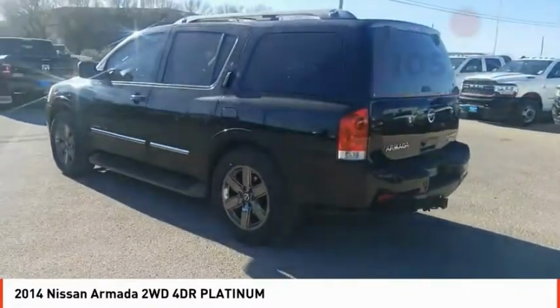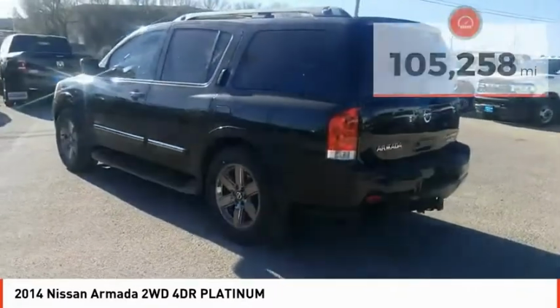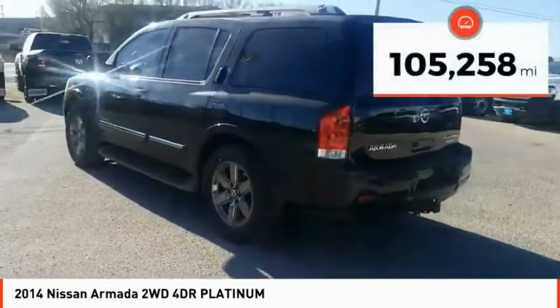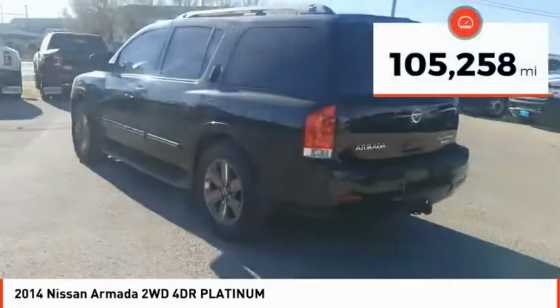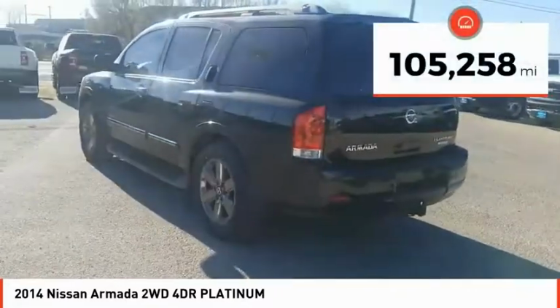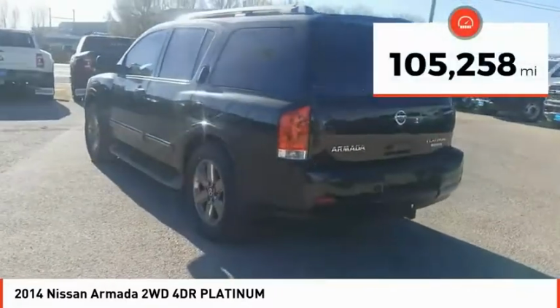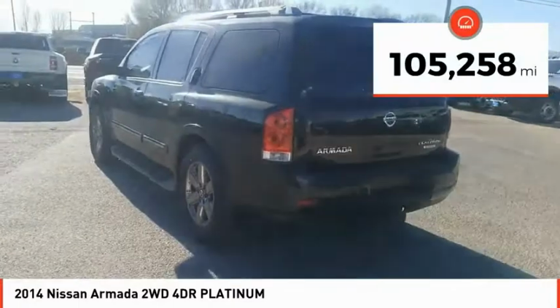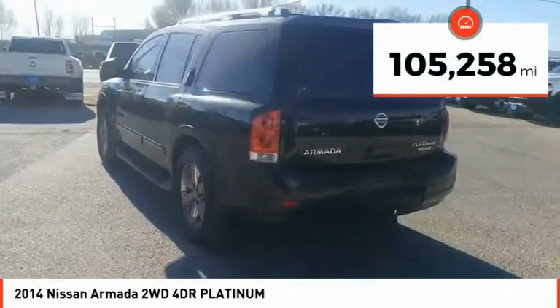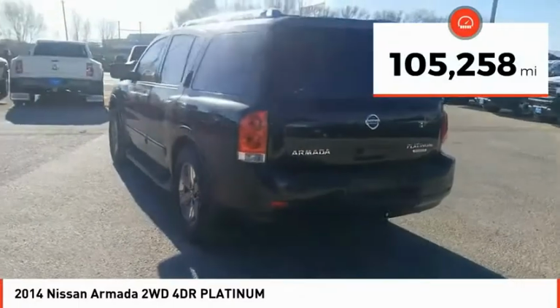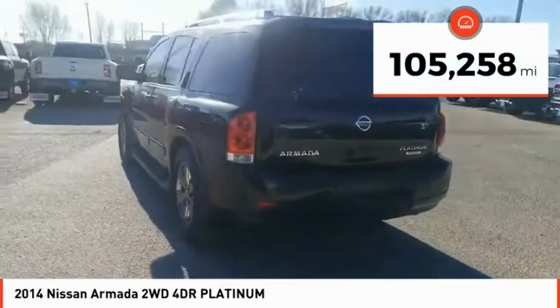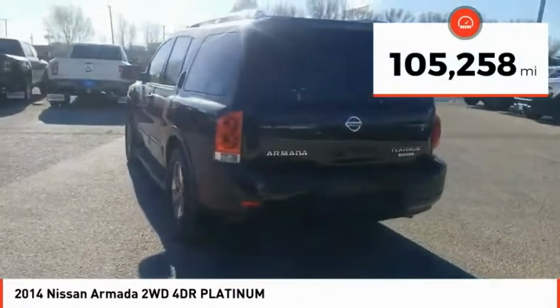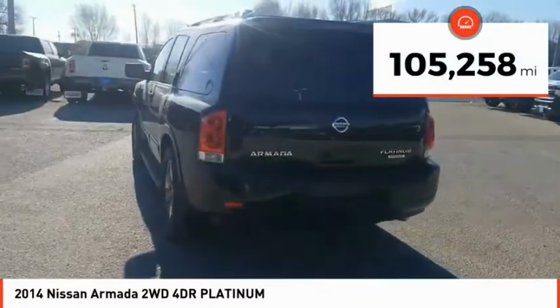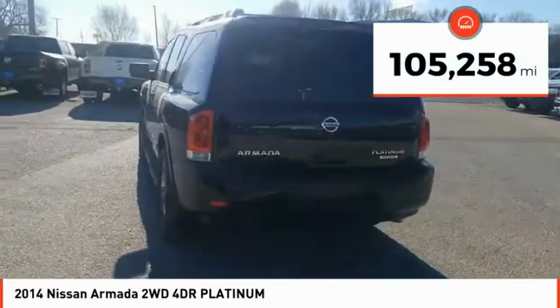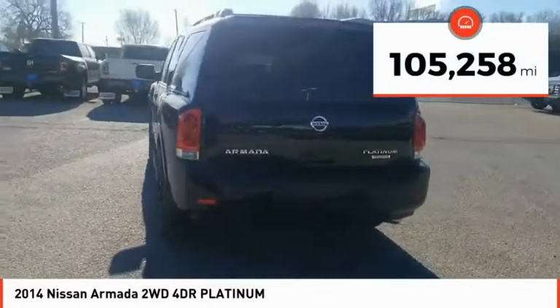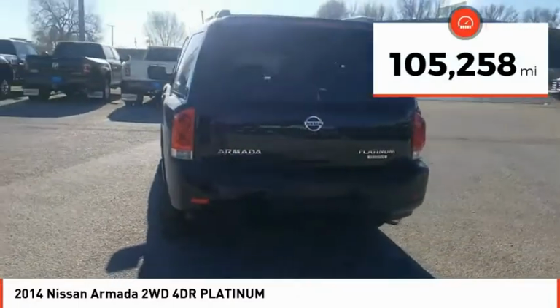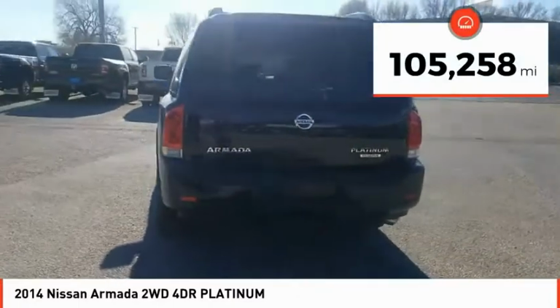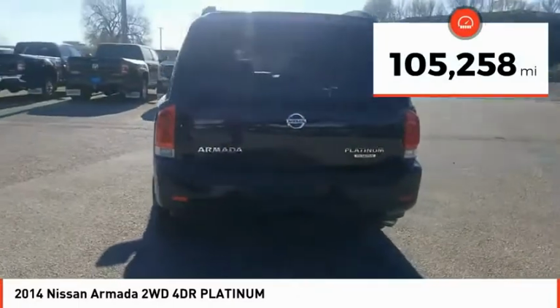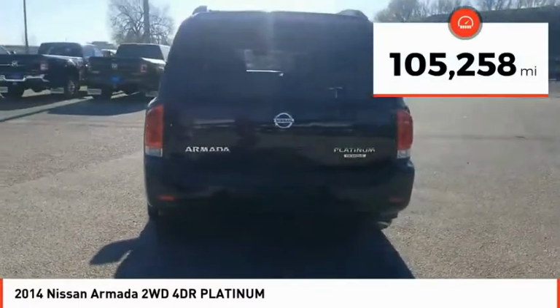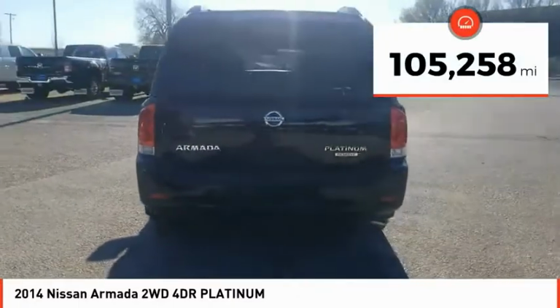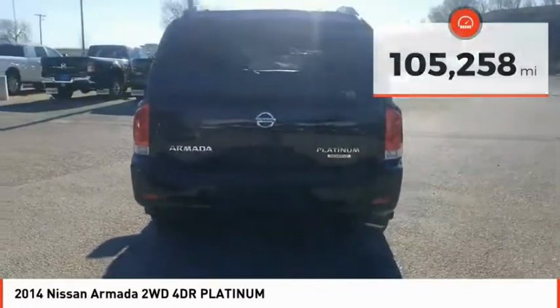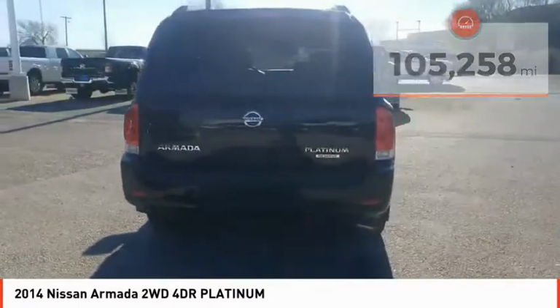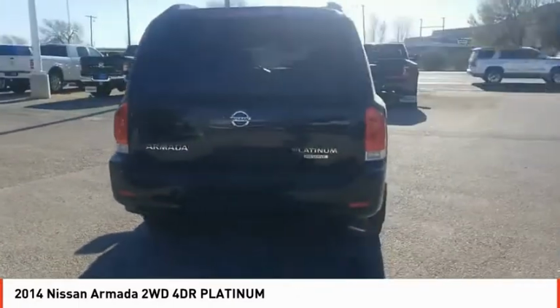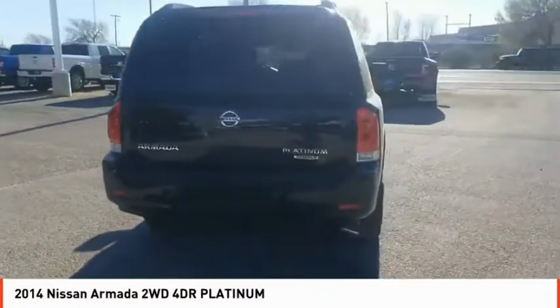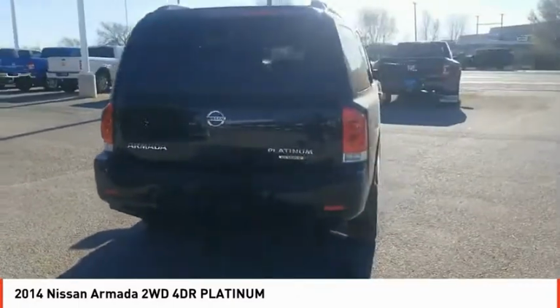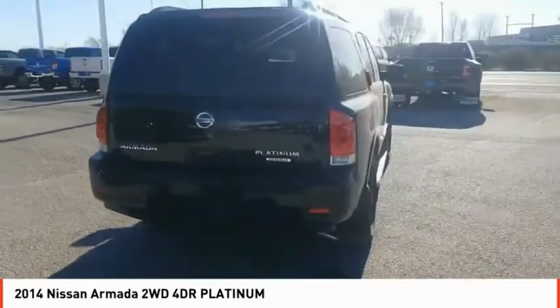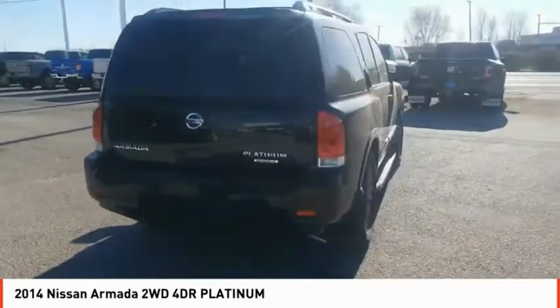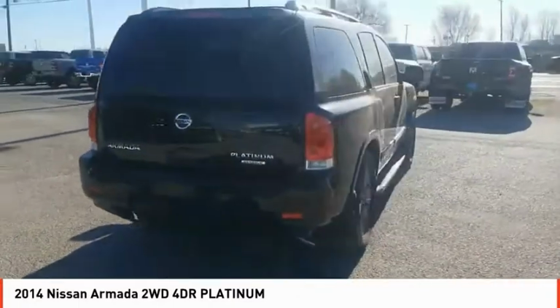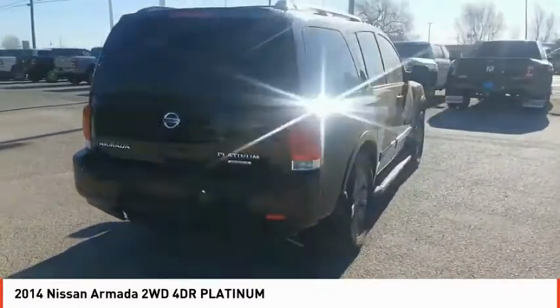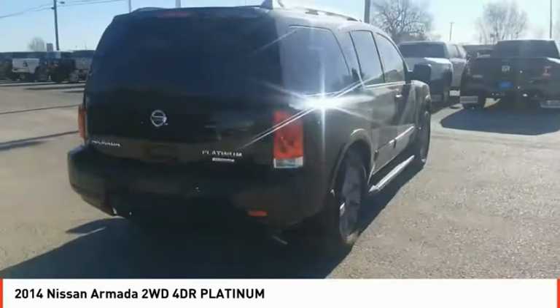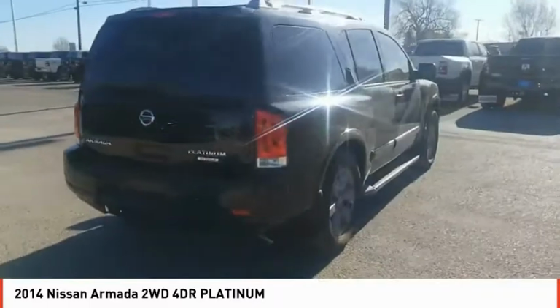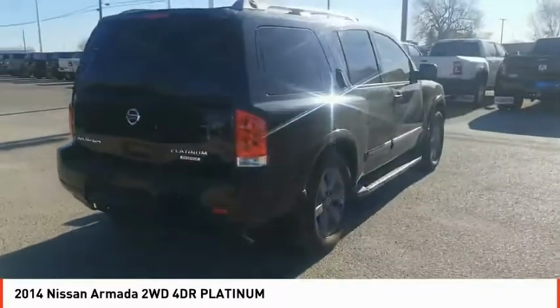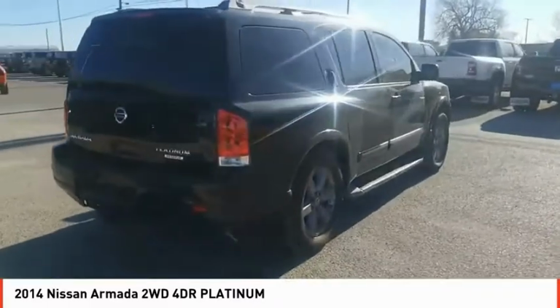This vehicle has less than 110,000 miles. Is love at first sight really possible? Let us know when you stop in.